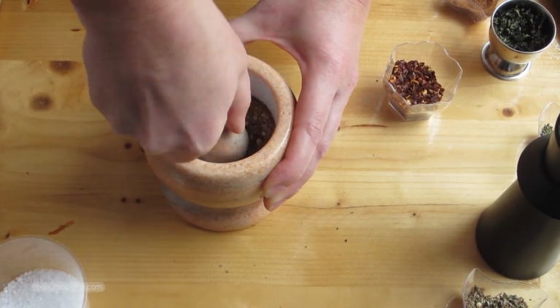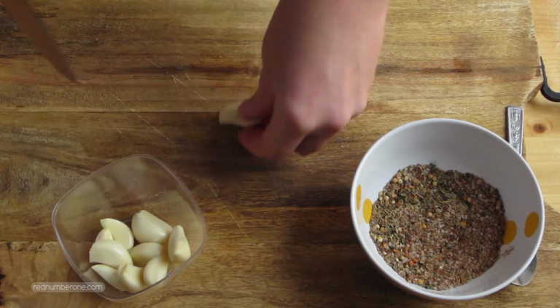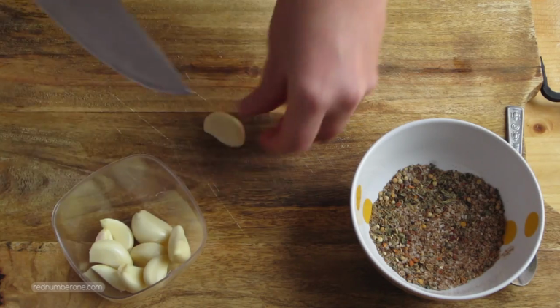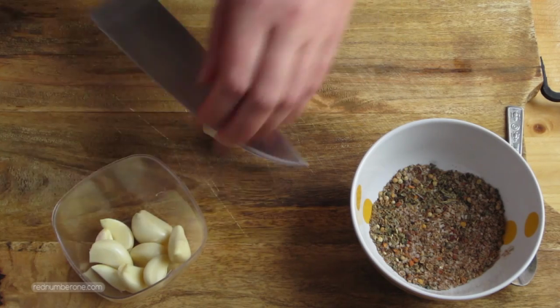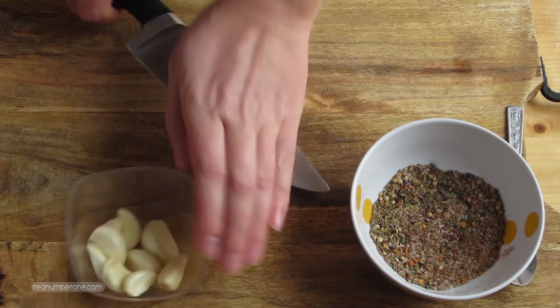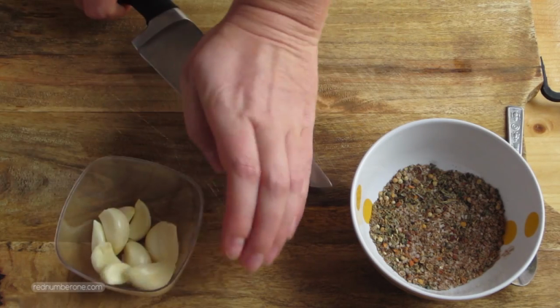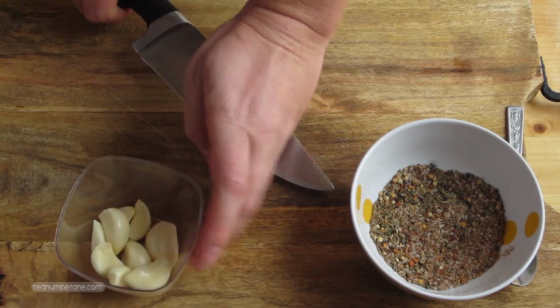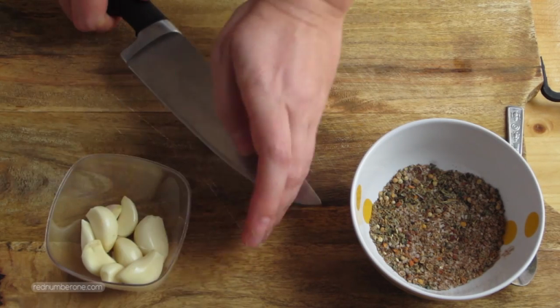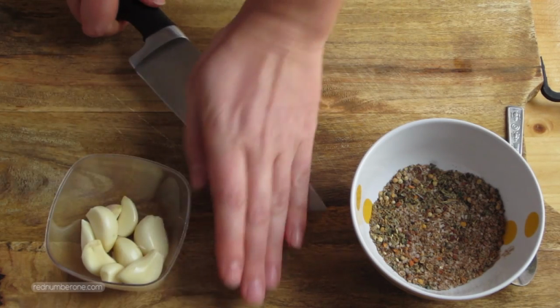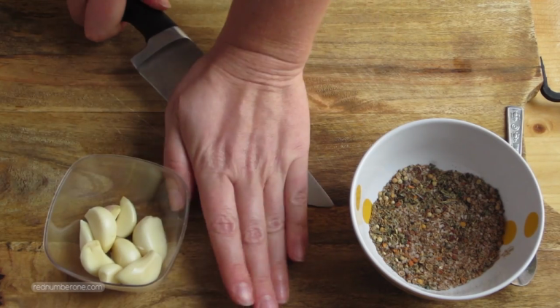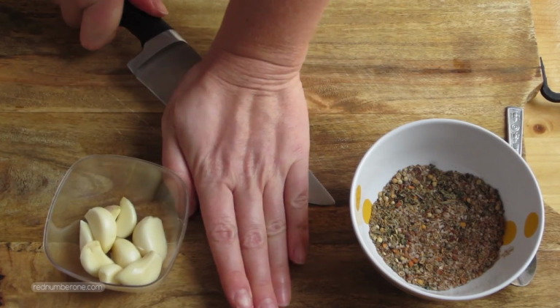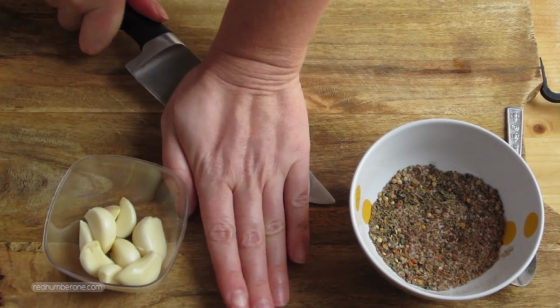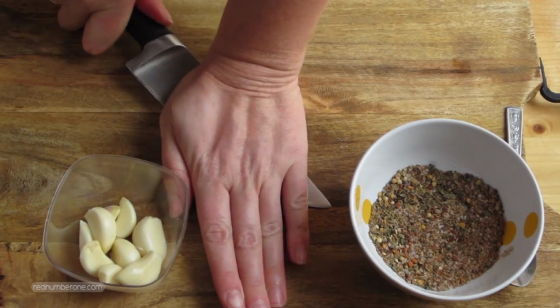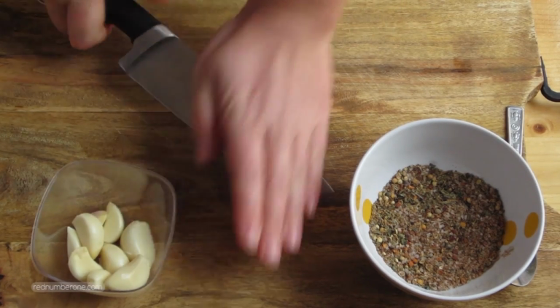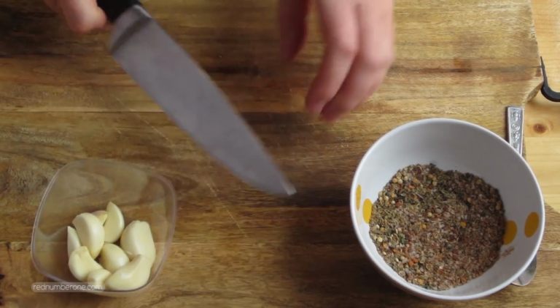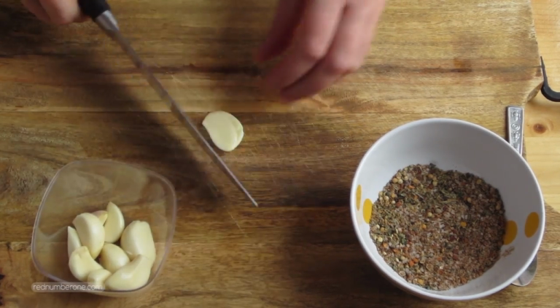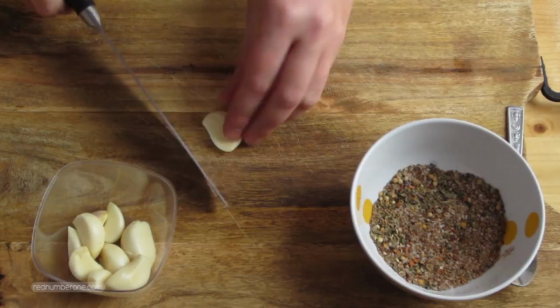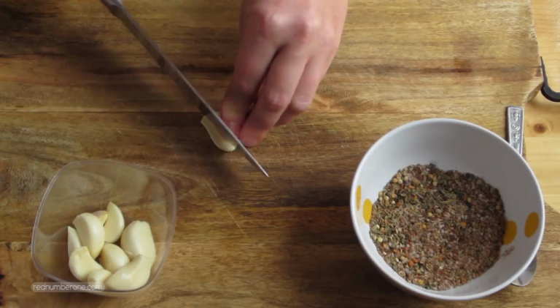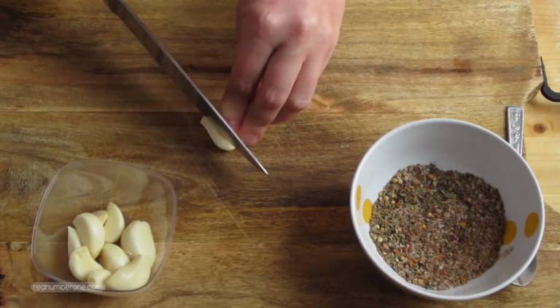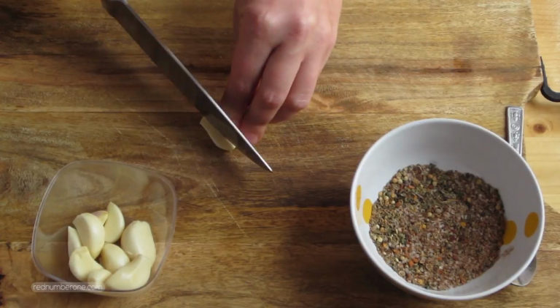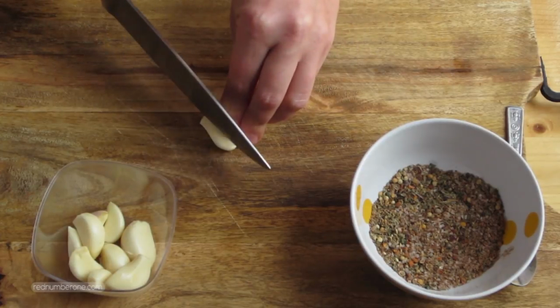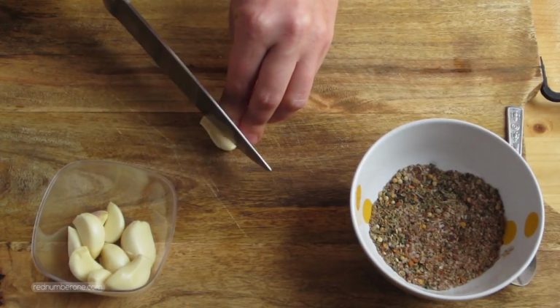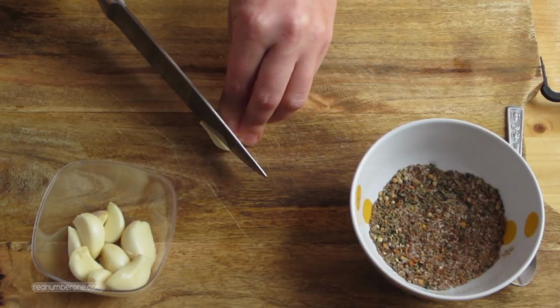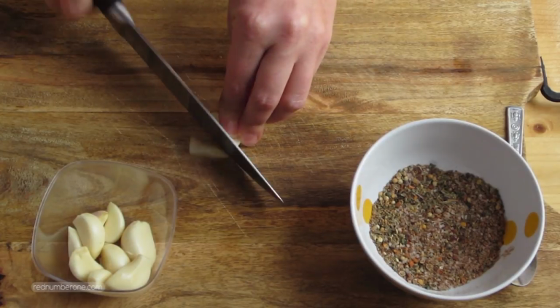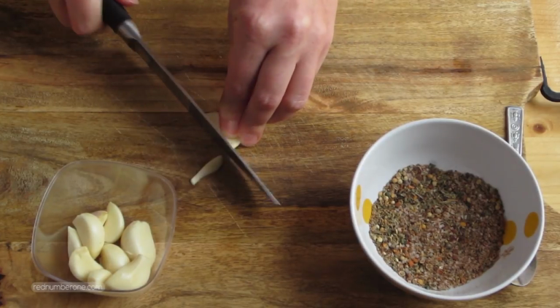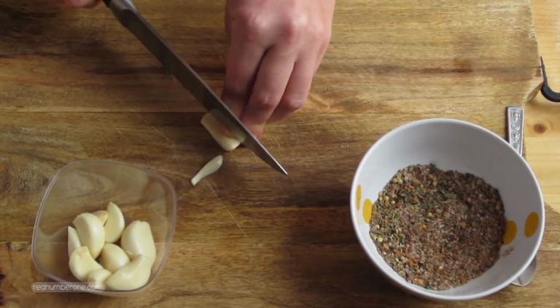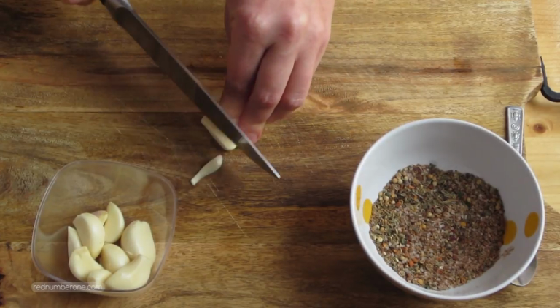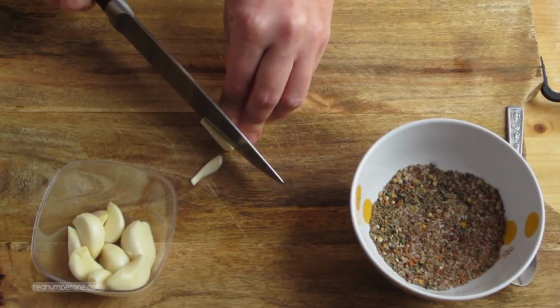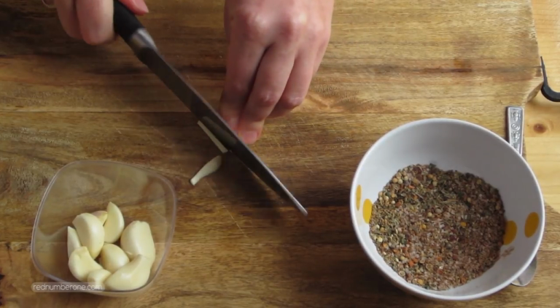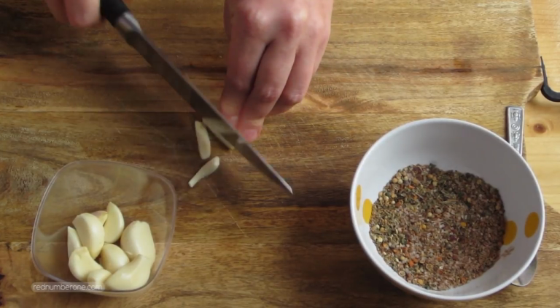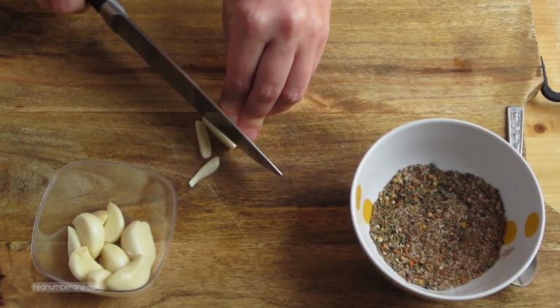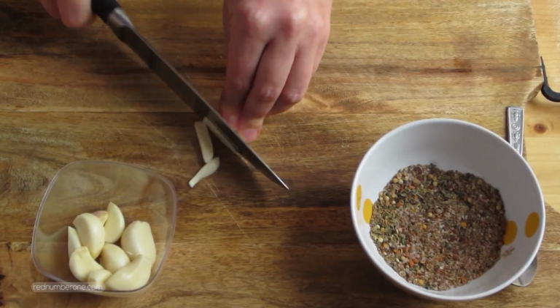Smash each clove of garlic with the flat side of the knife, slice into a few pieces, and add to the spice mix.